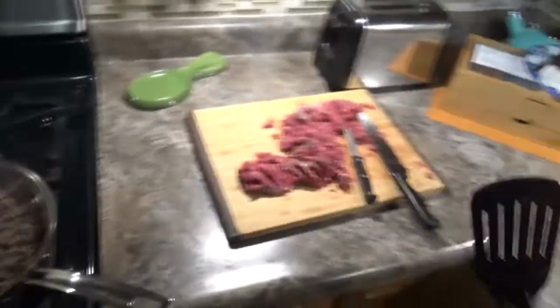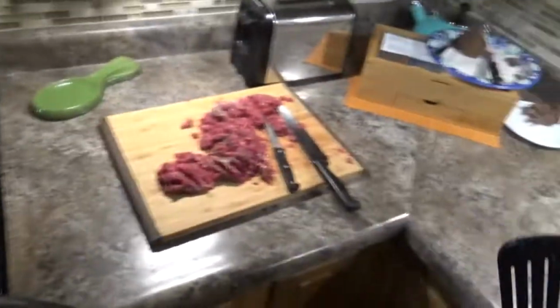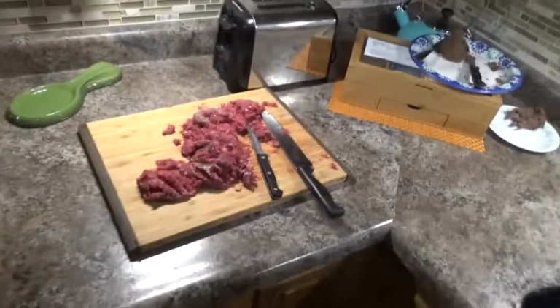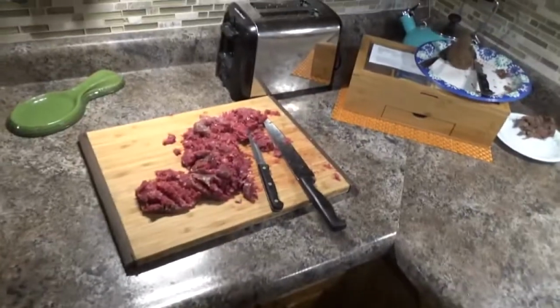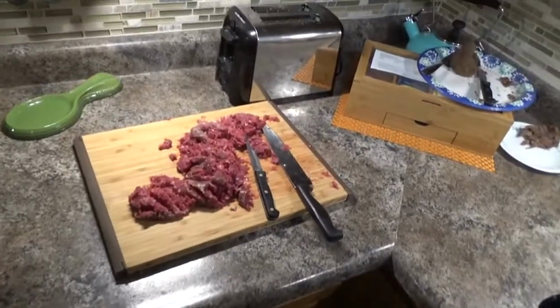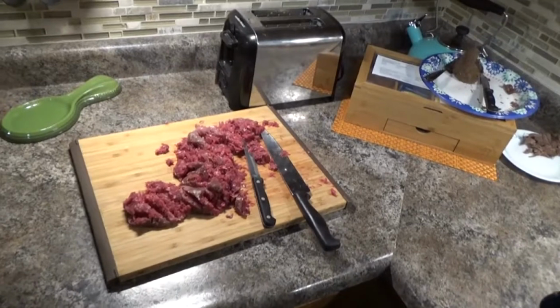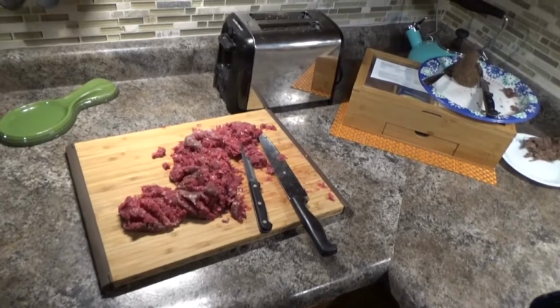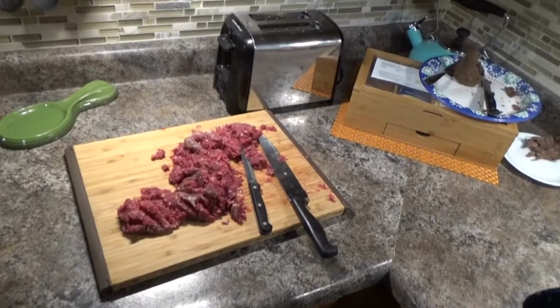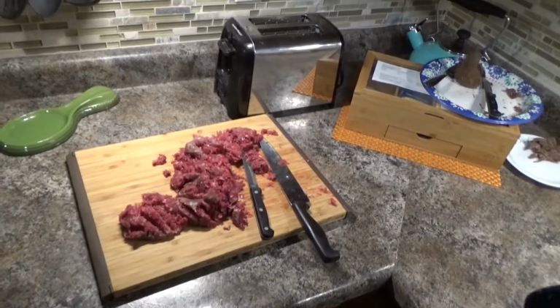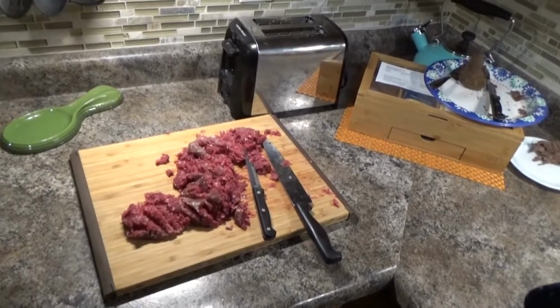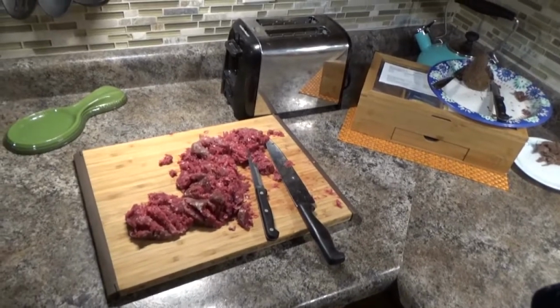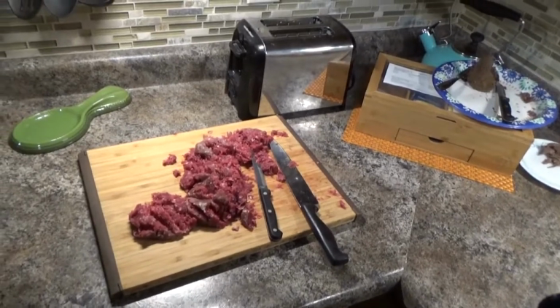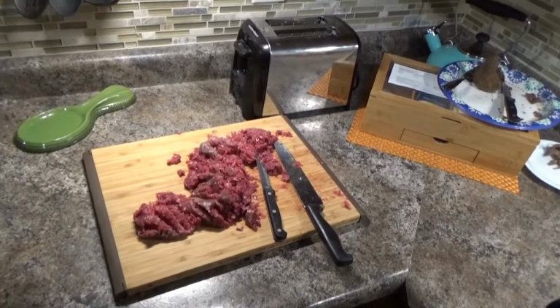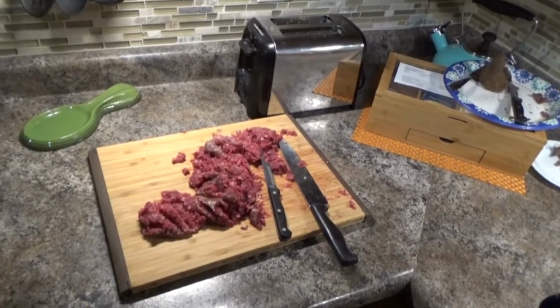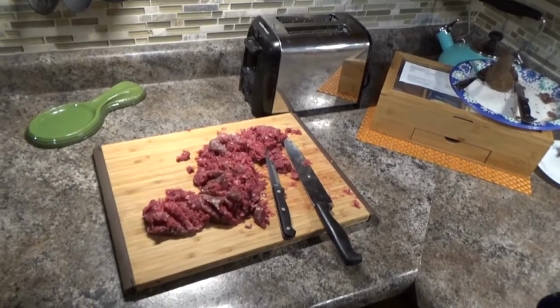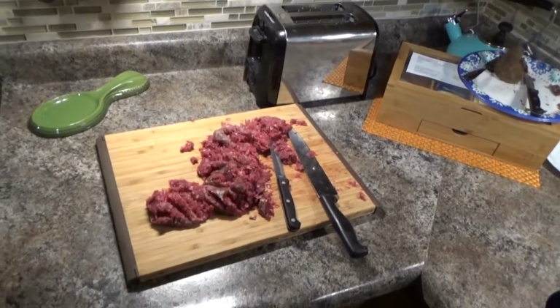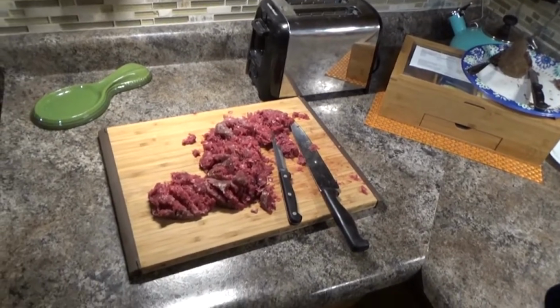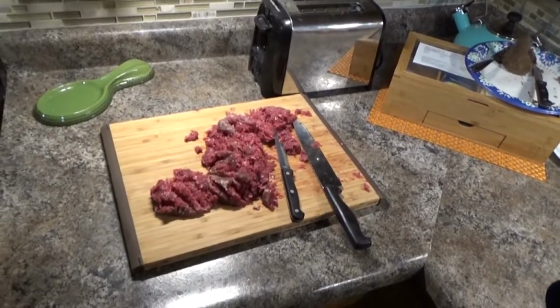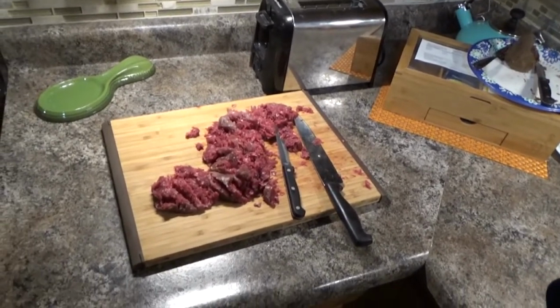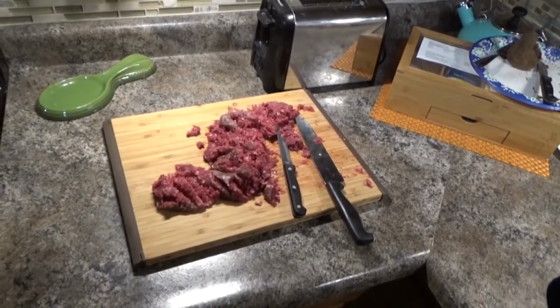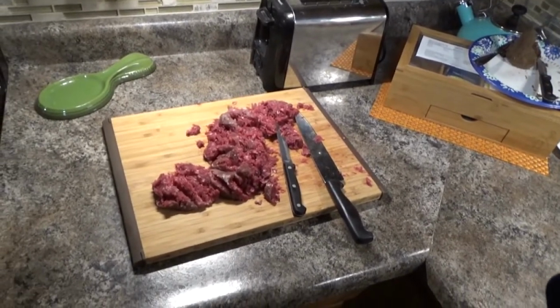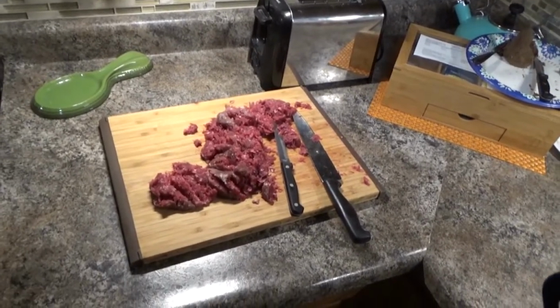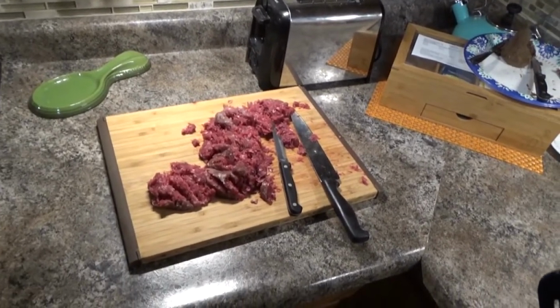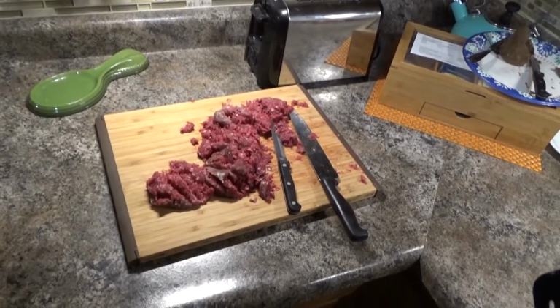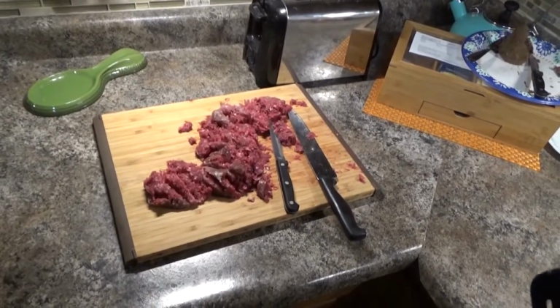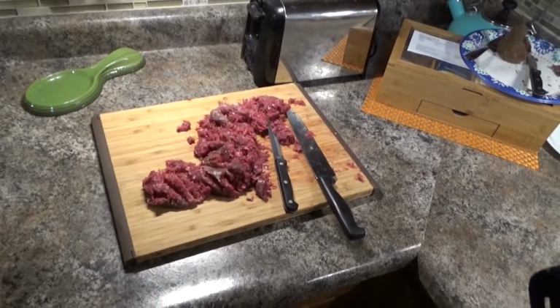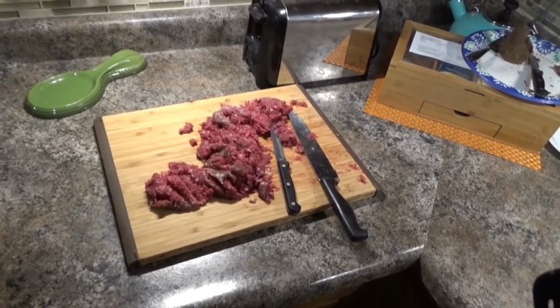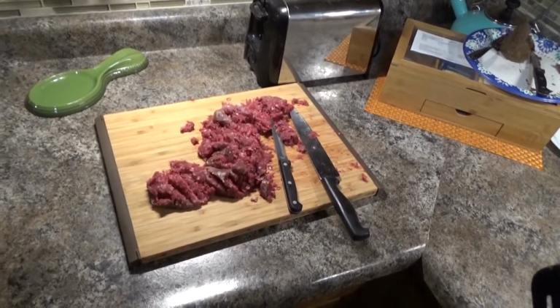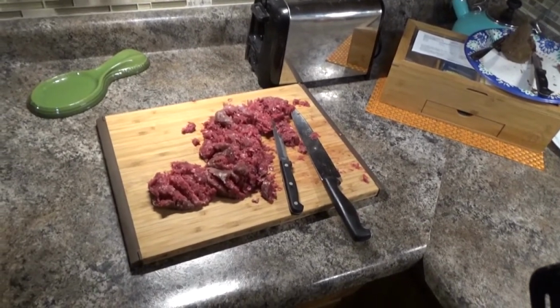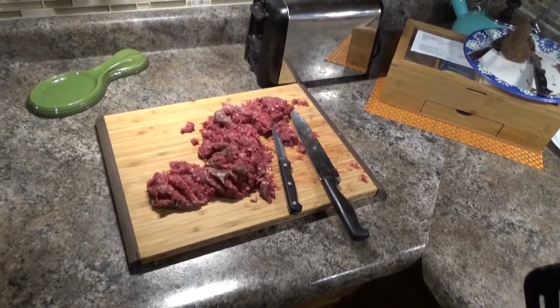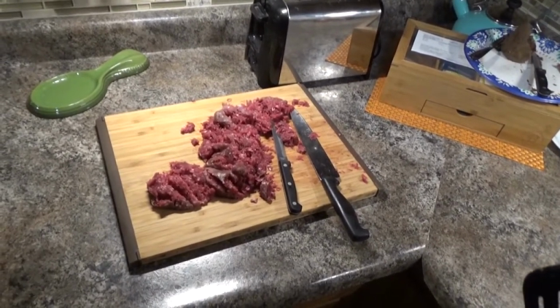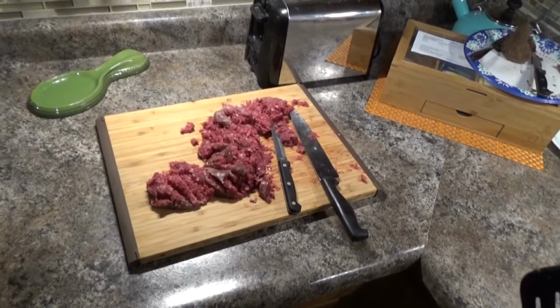And by the way, I had no idea those packages held so much meat. Now I have tons of meat to make.